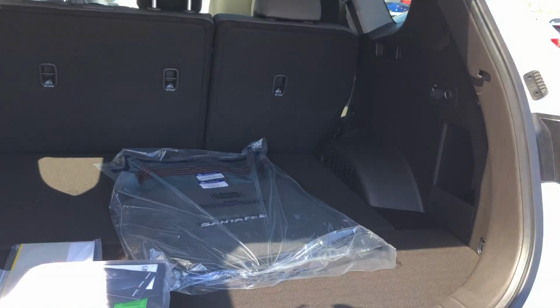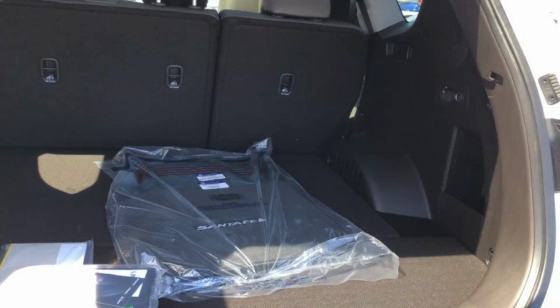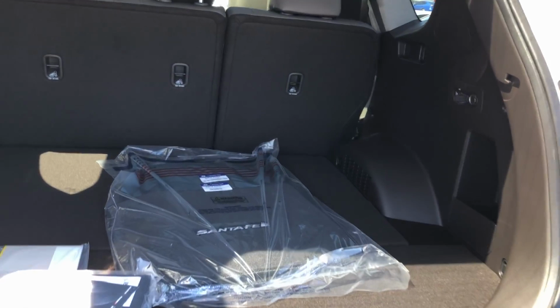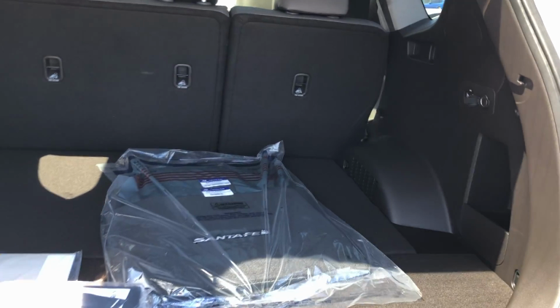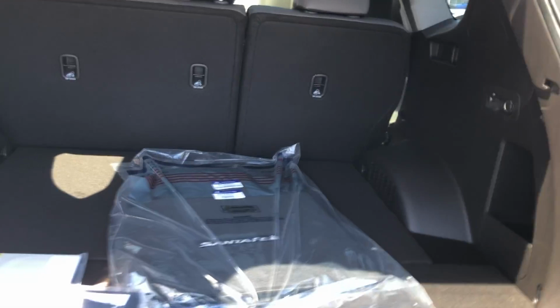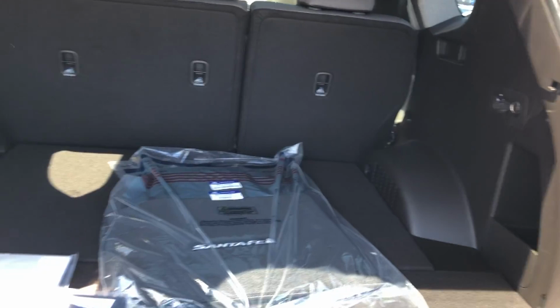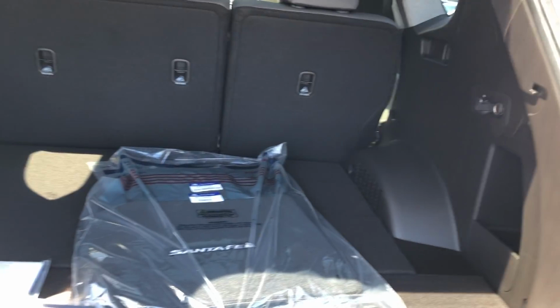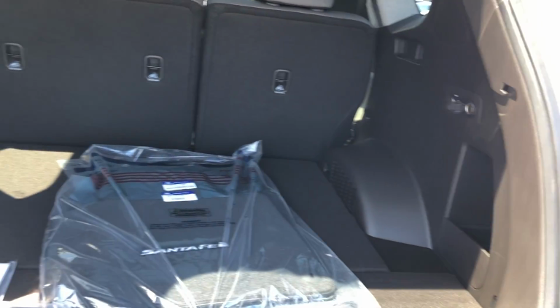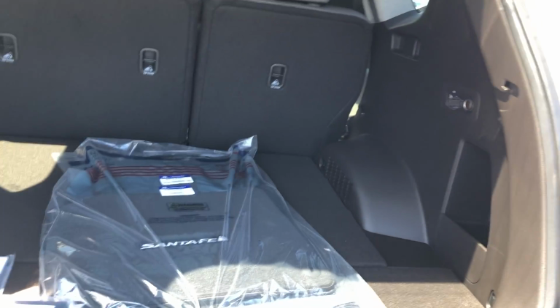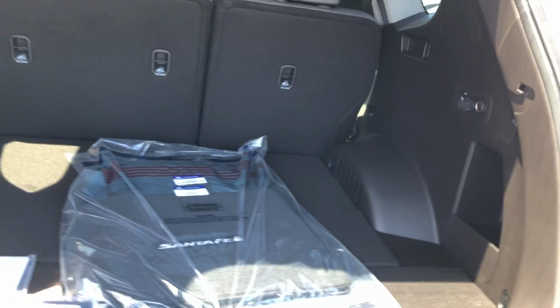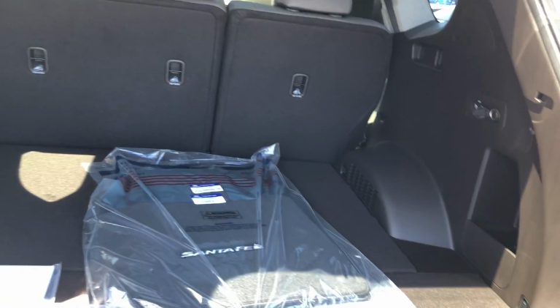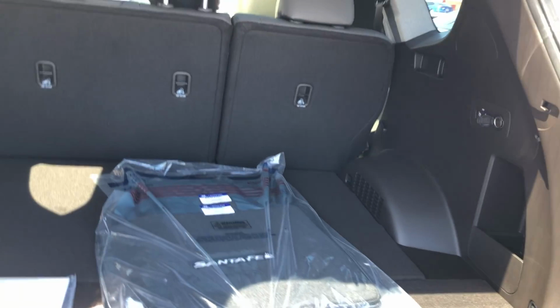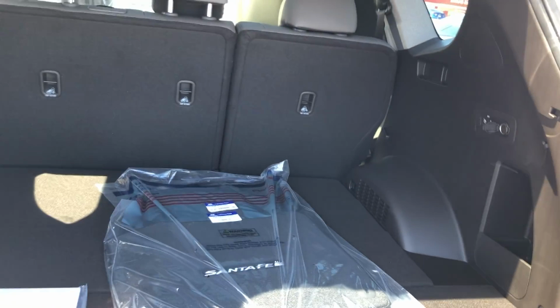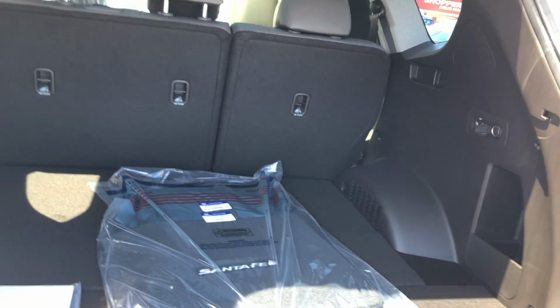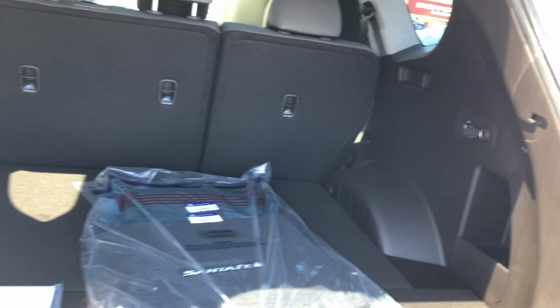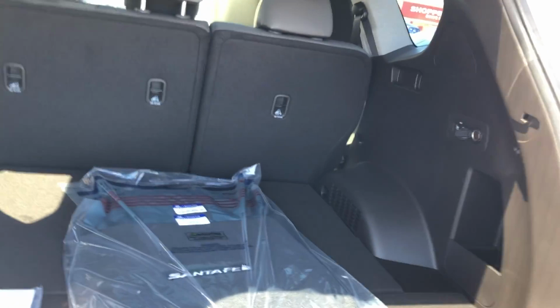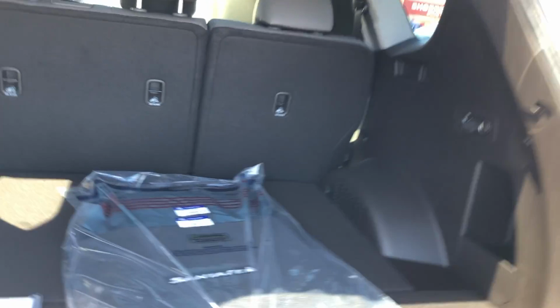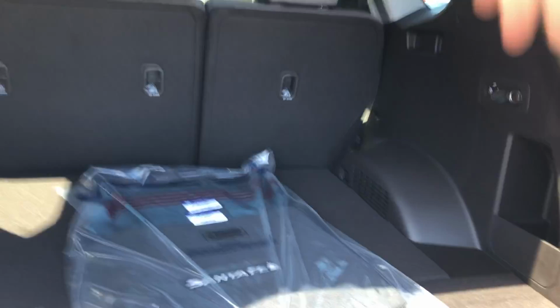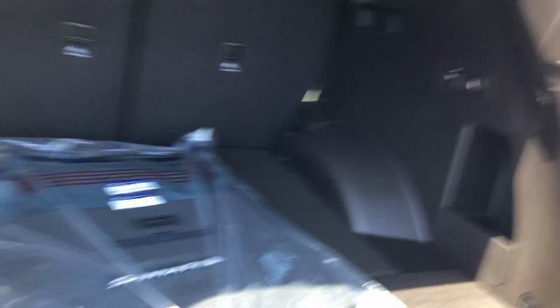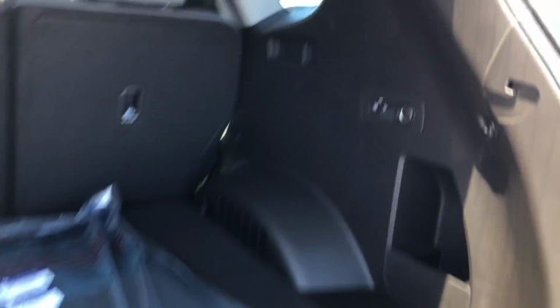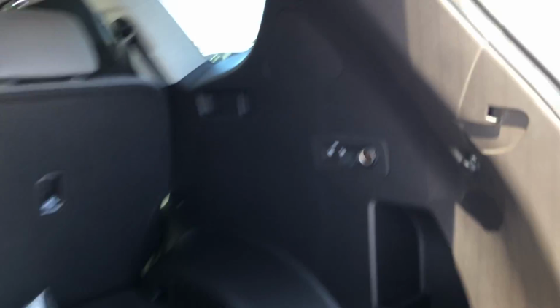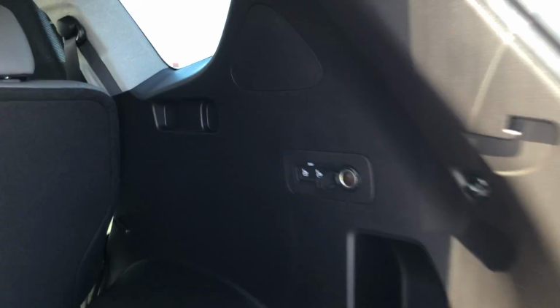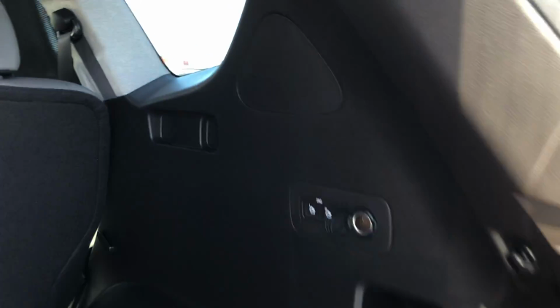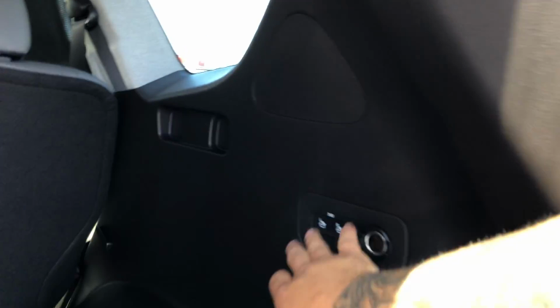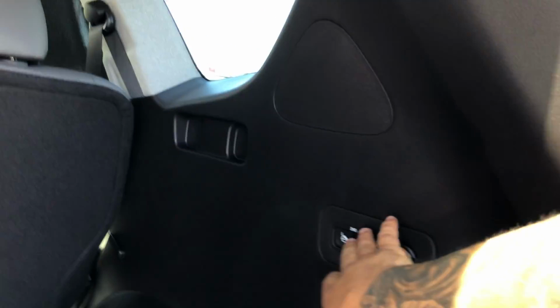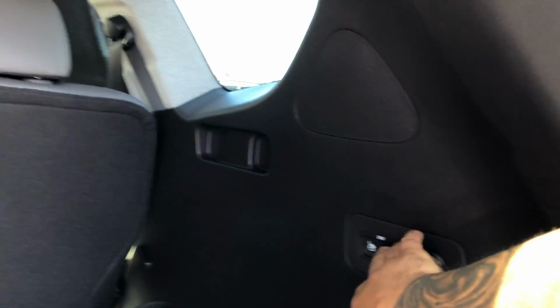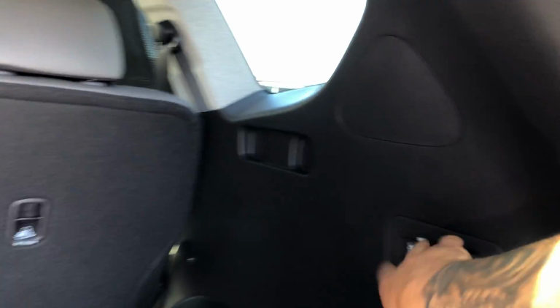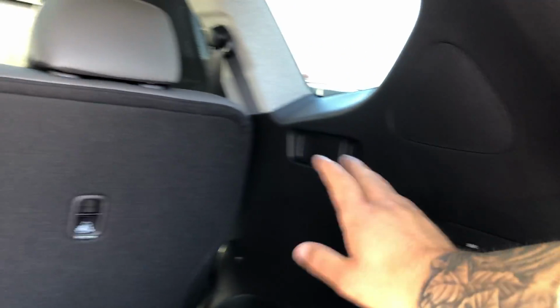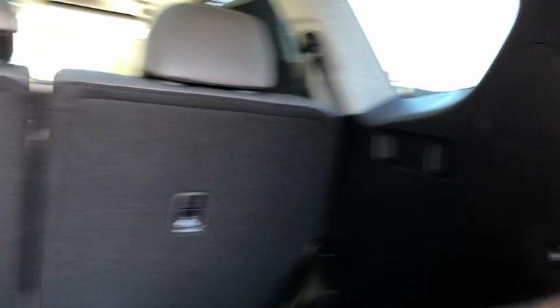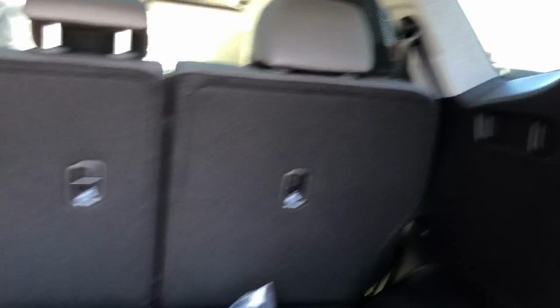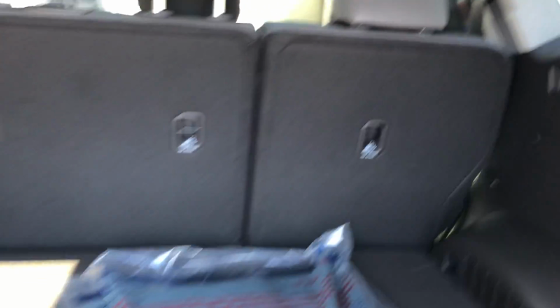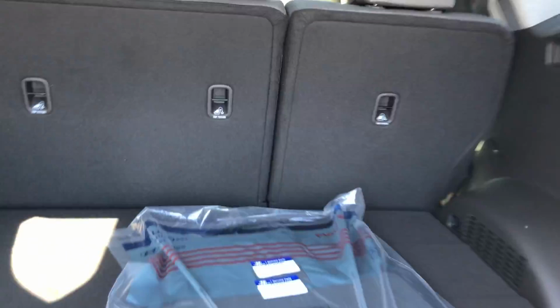Lots of space here in the trunk. You have the 60-40 split seats. You also have the buttons here to put the seats down.